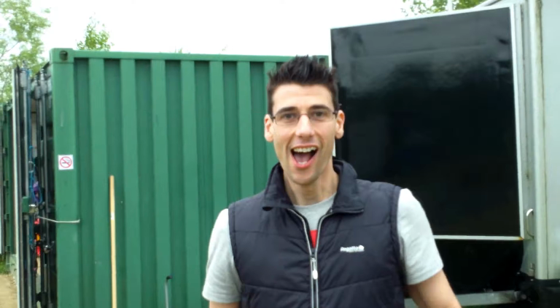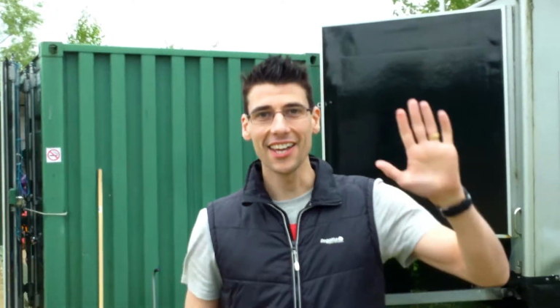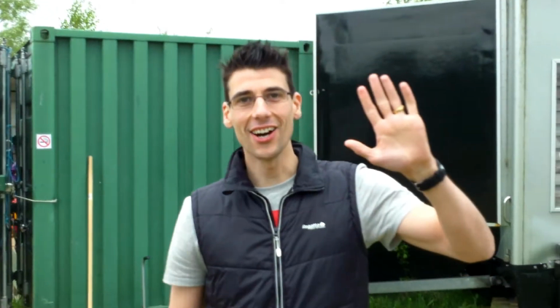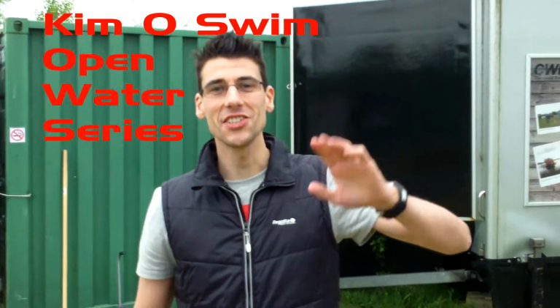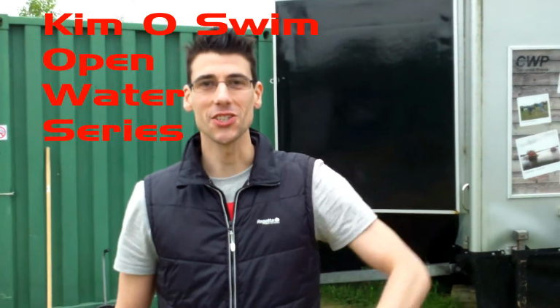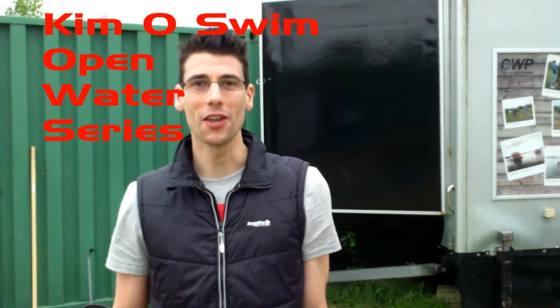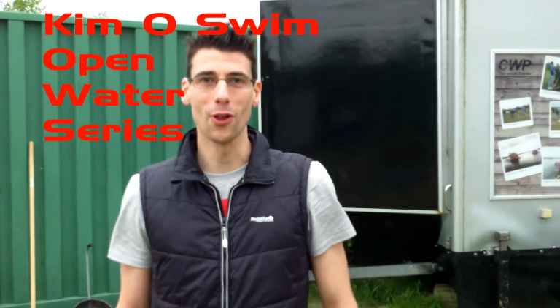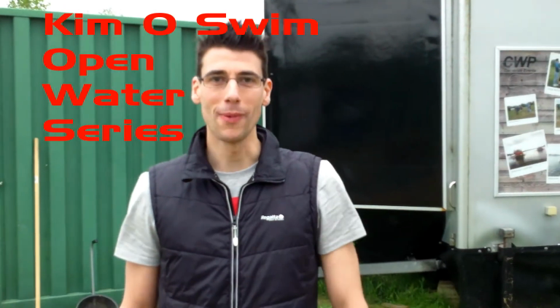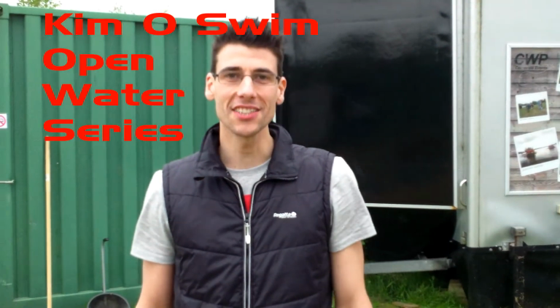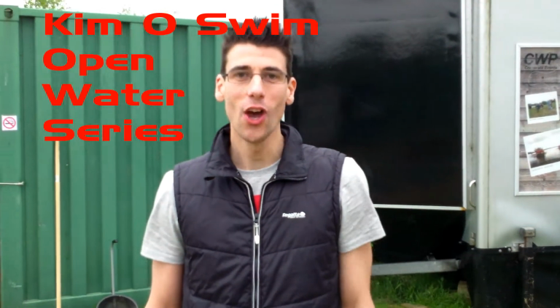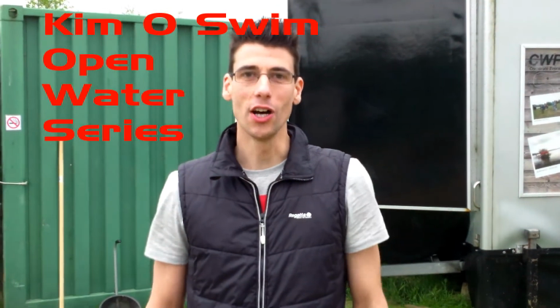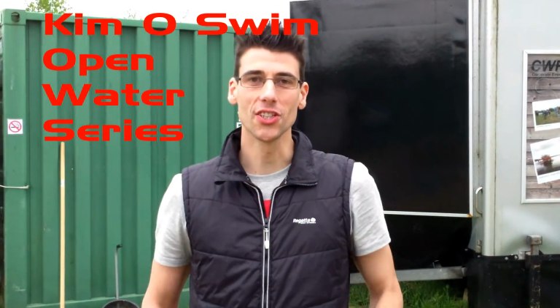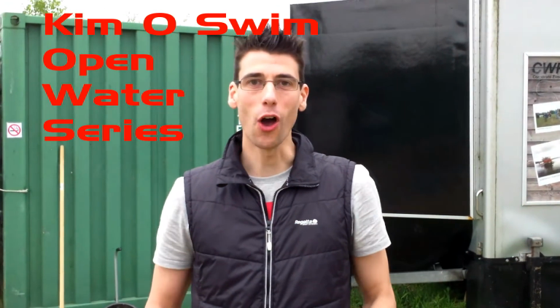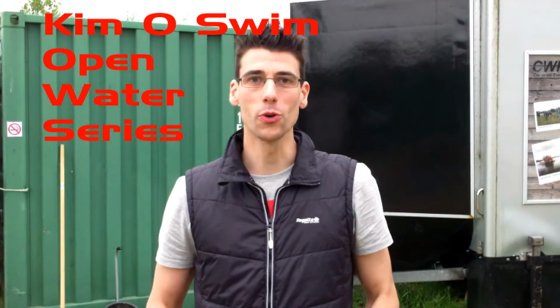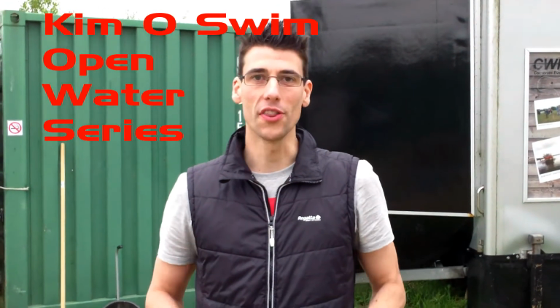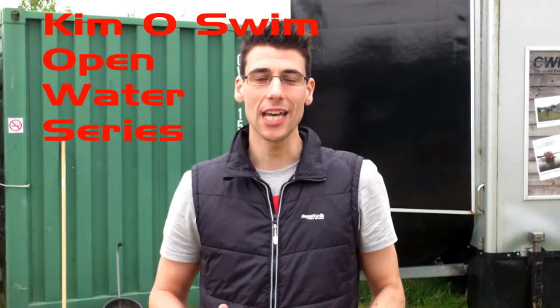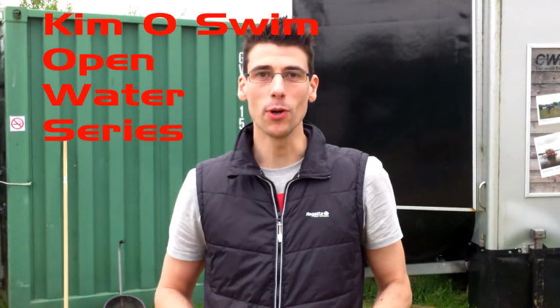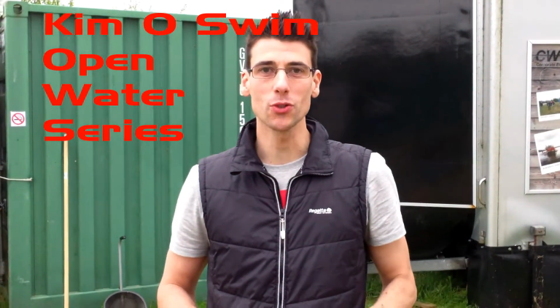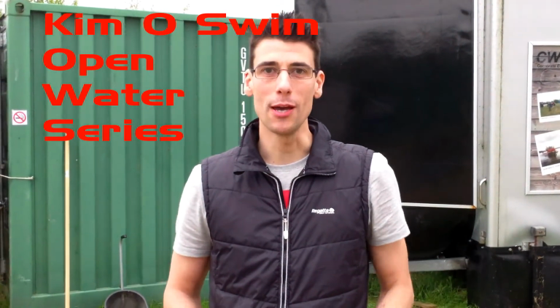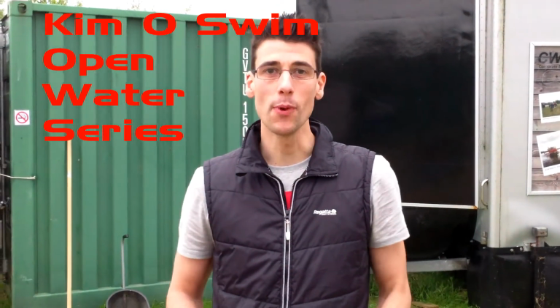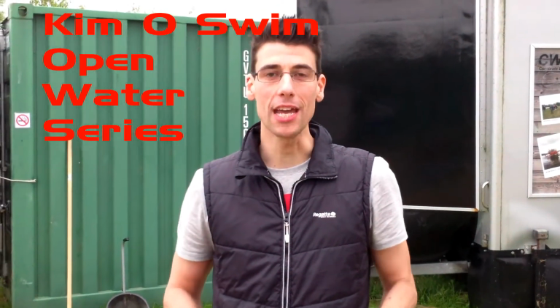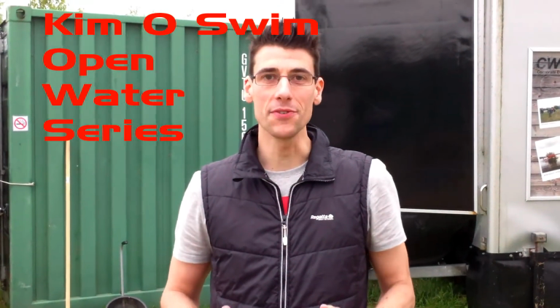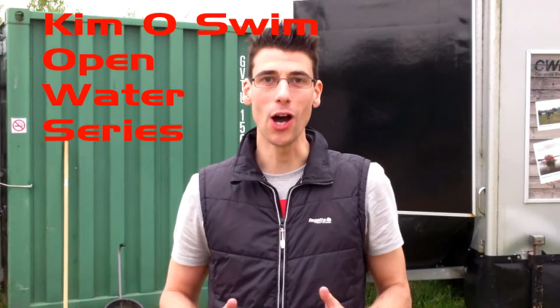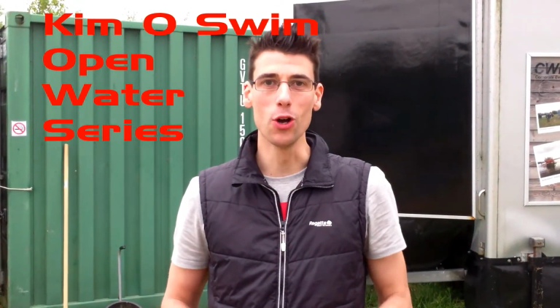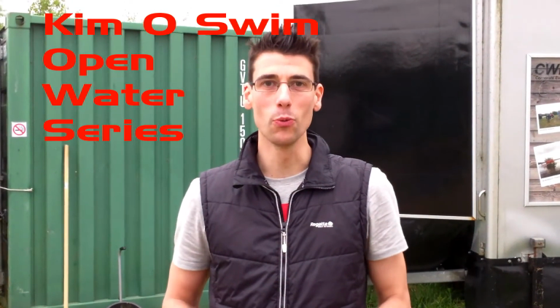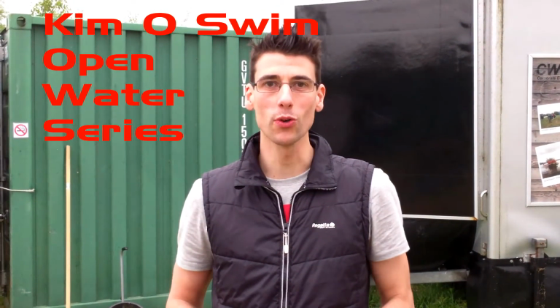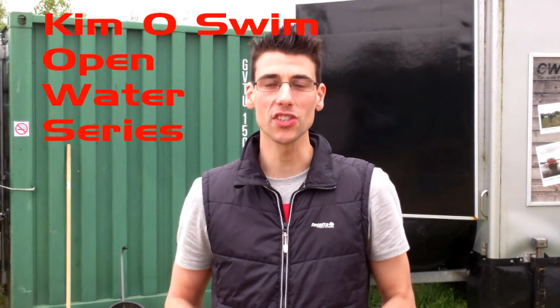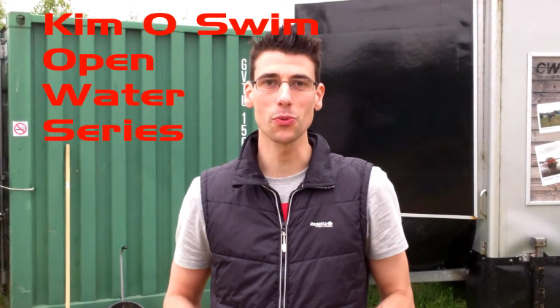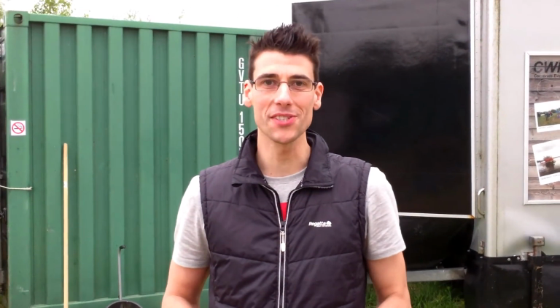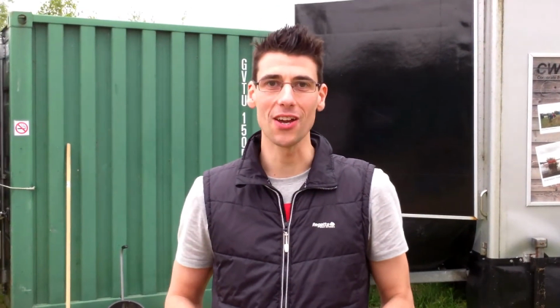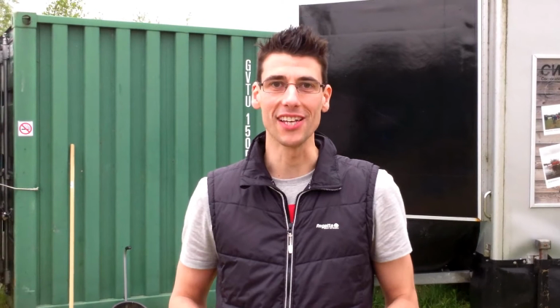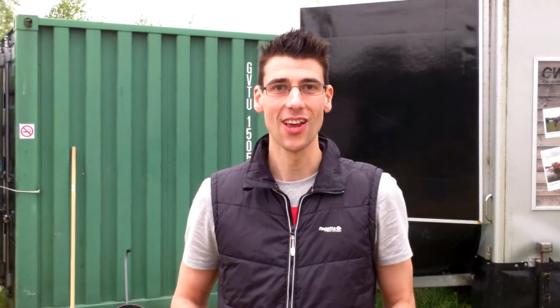Hey guys, it's Triathlon Matt and tonight we're at the Kimo Swim Evening Open Water Swim Series.